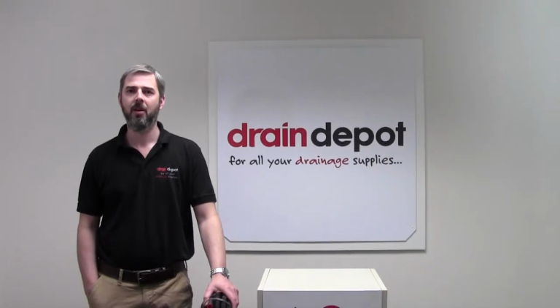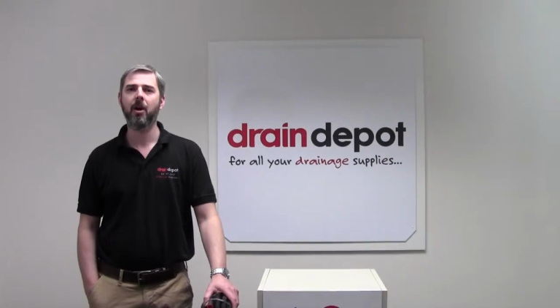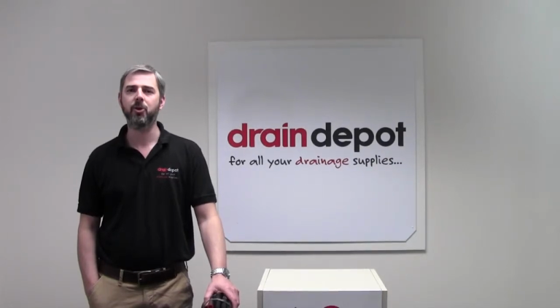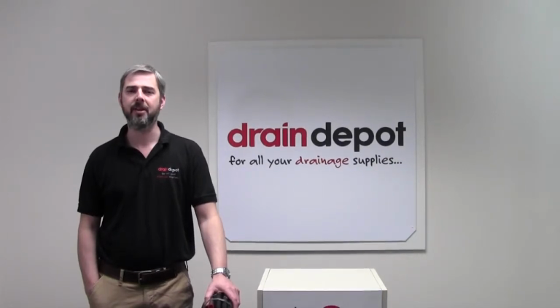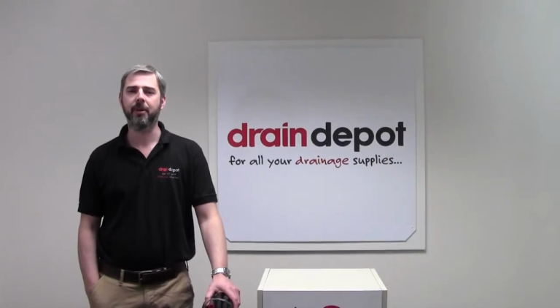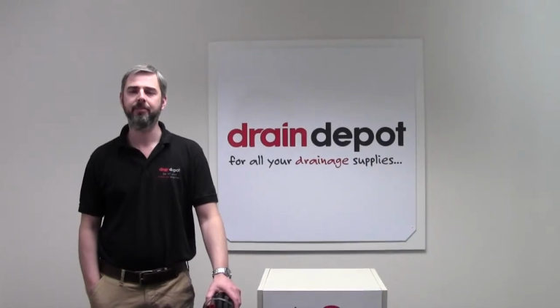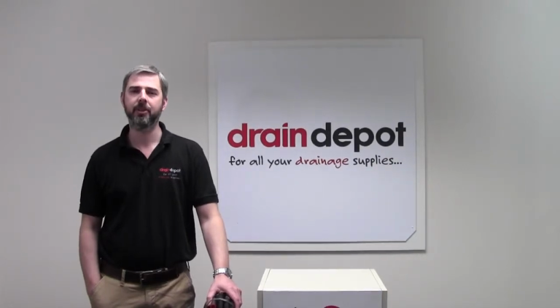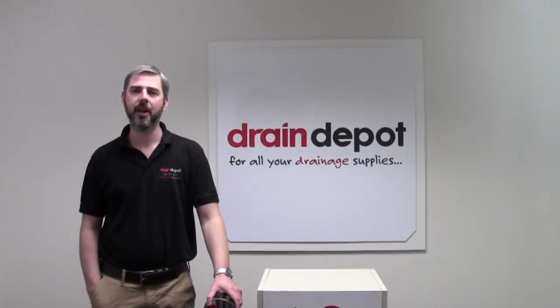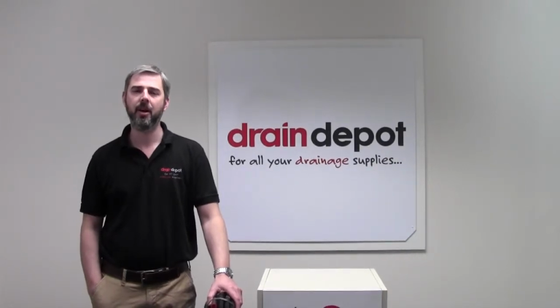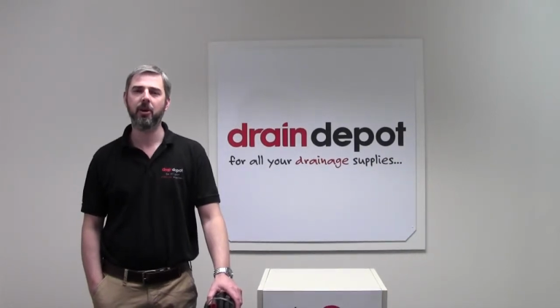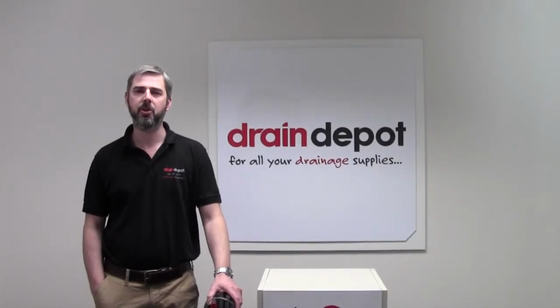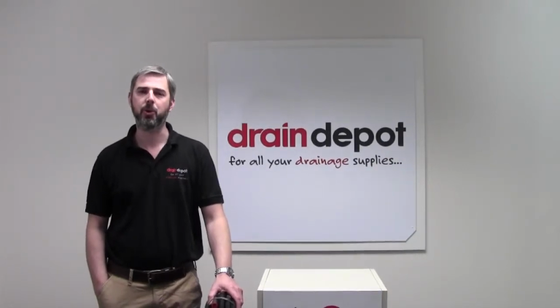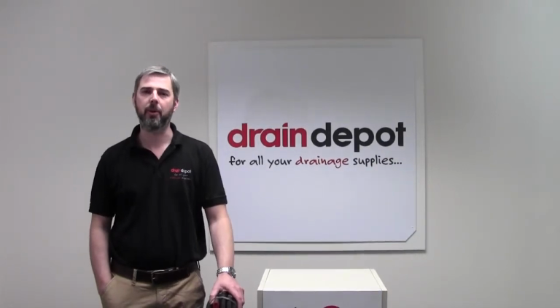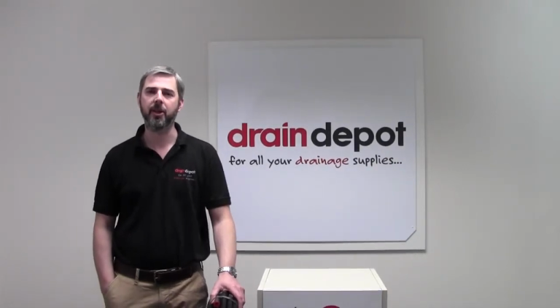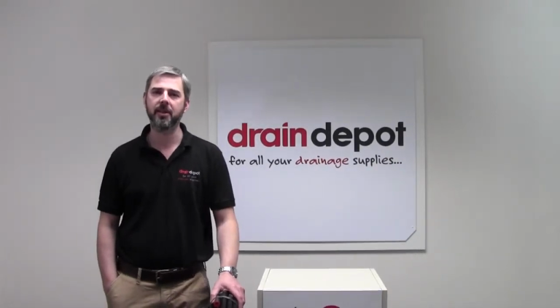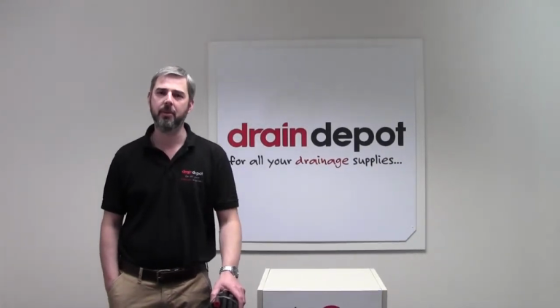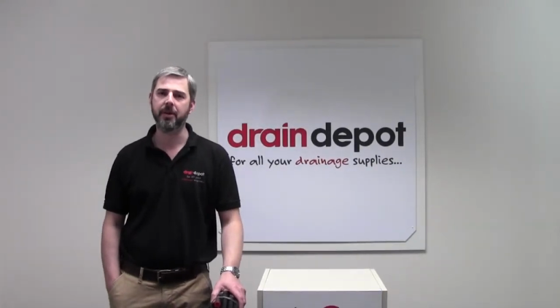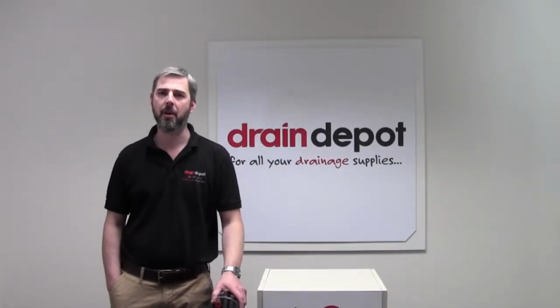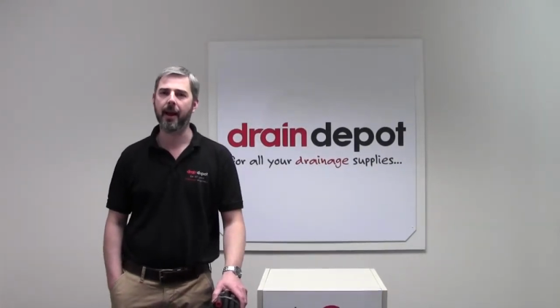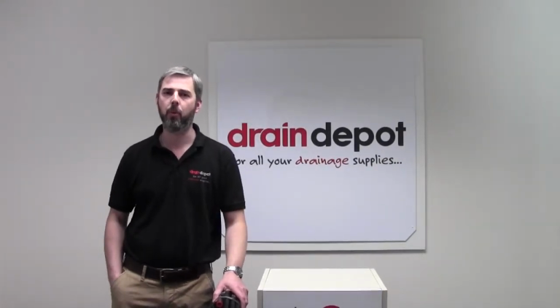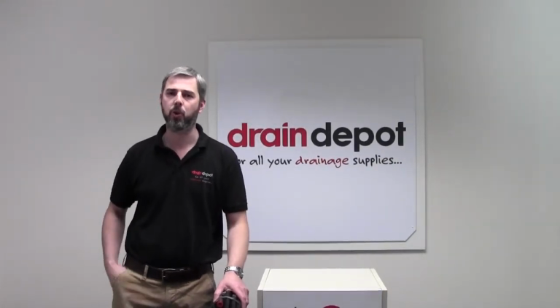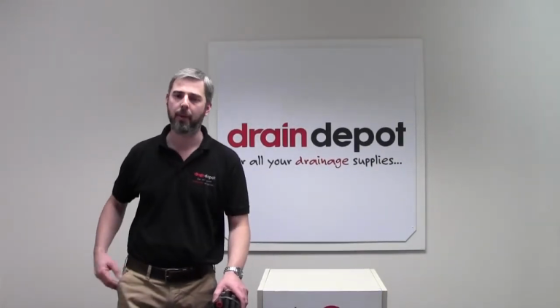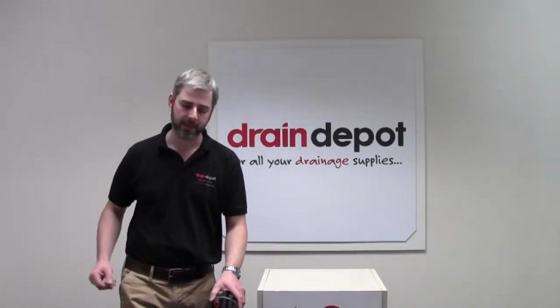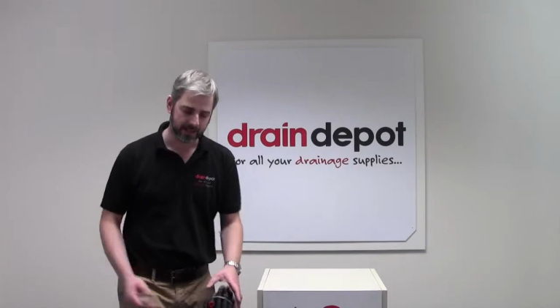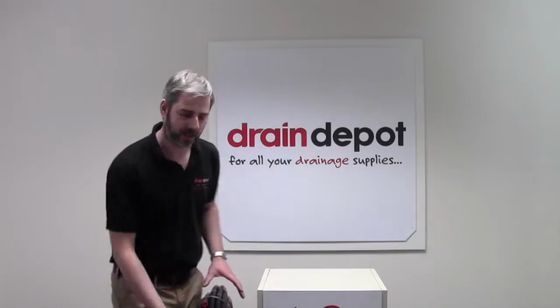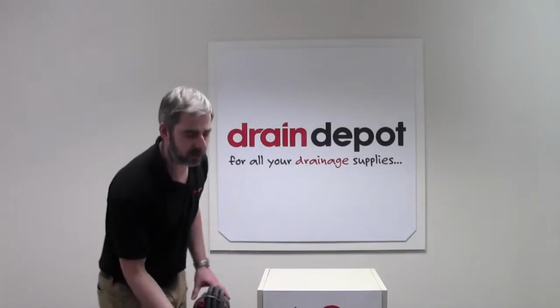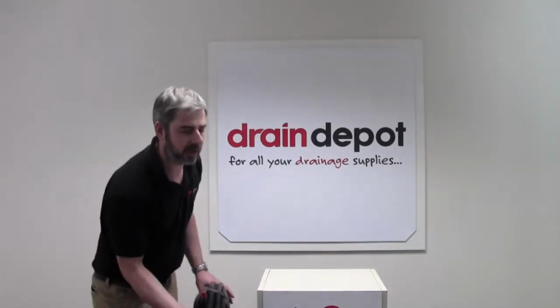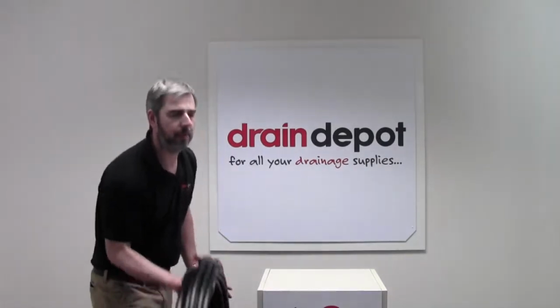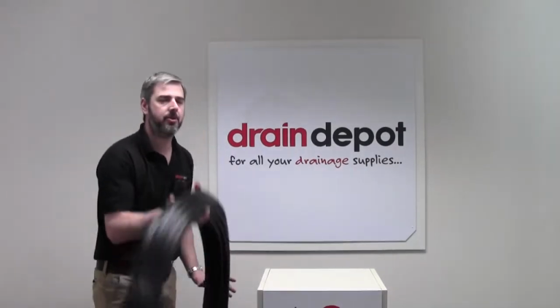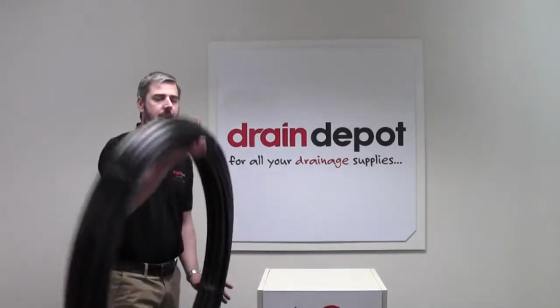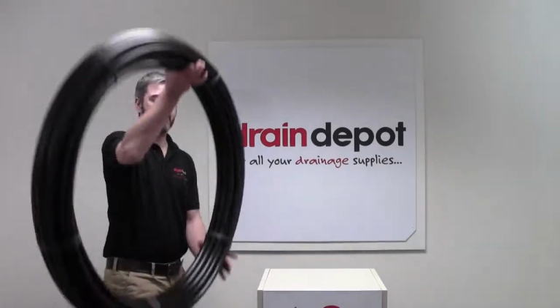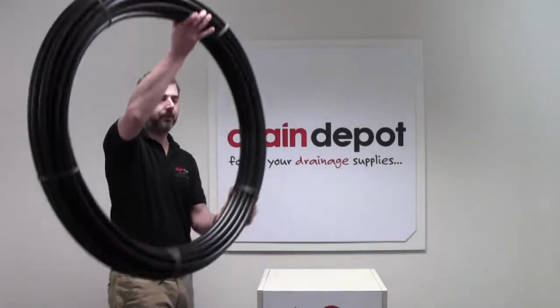Welcome to Drain Depot. Today I would like to talk to you about 20mm black water pipe. I'll just put this up here so you get a better view.